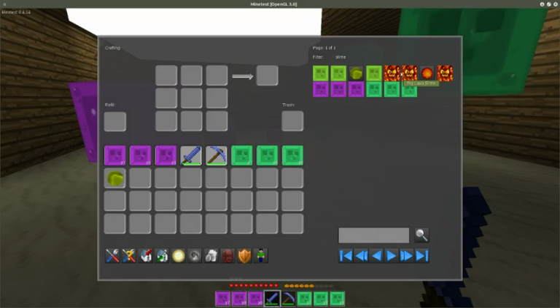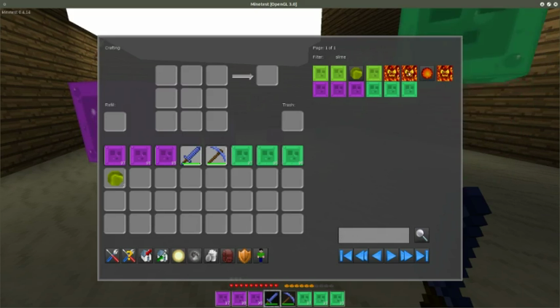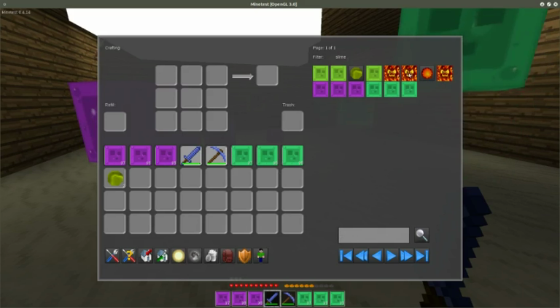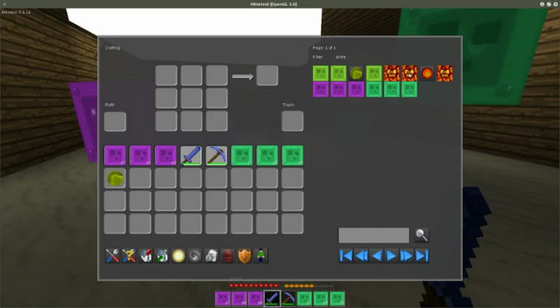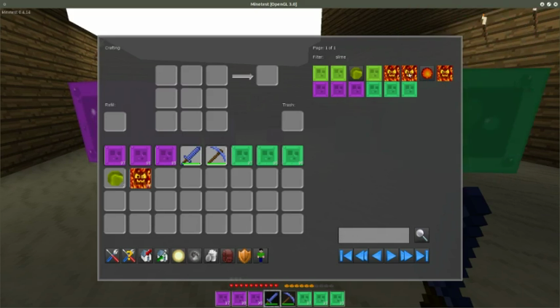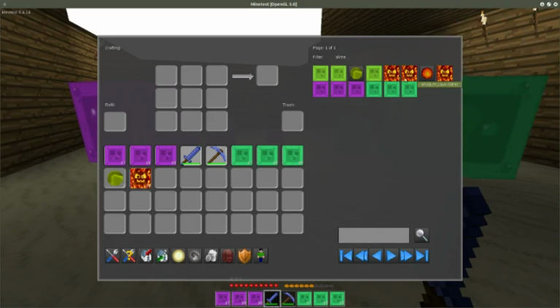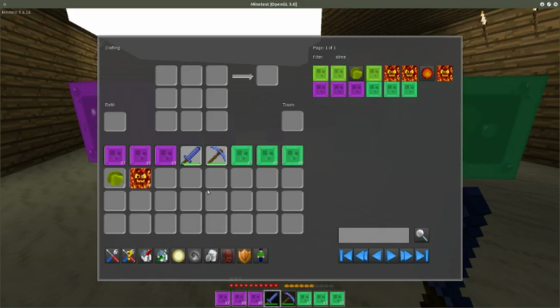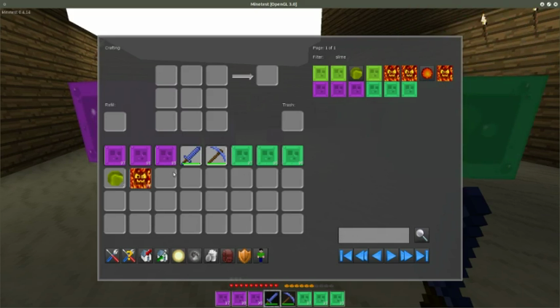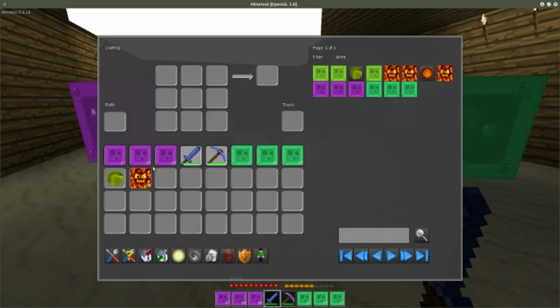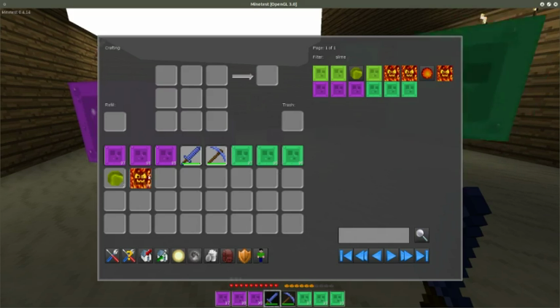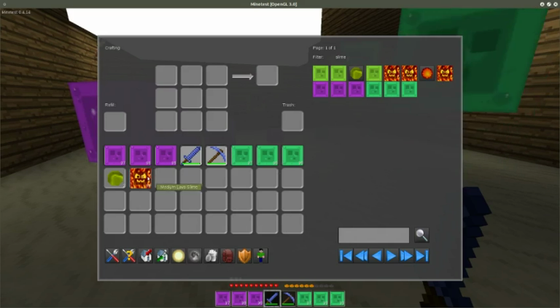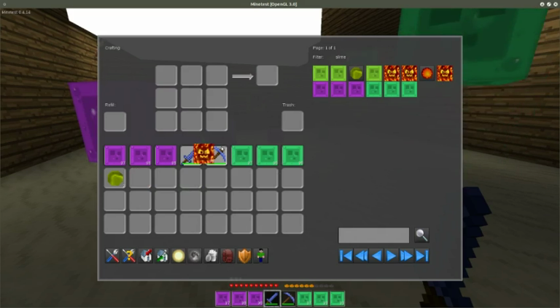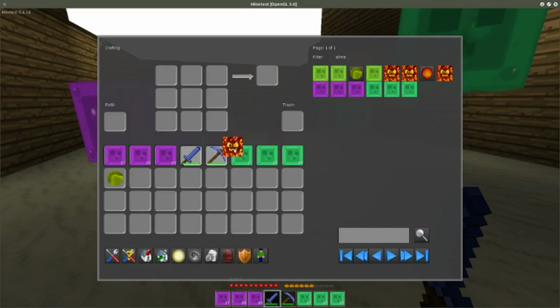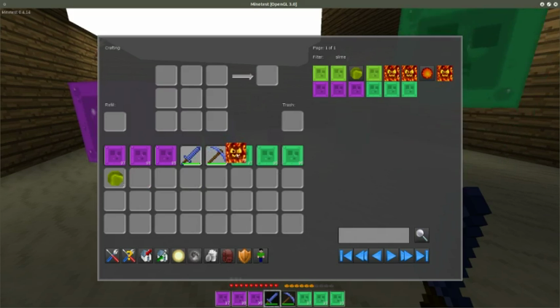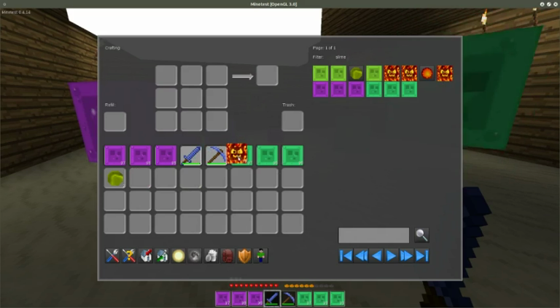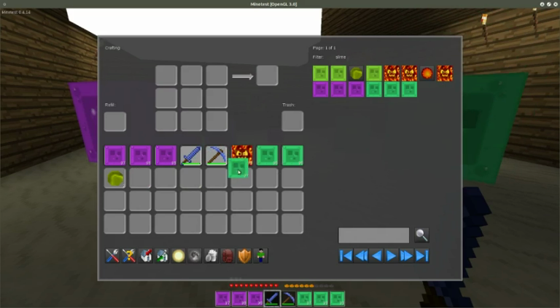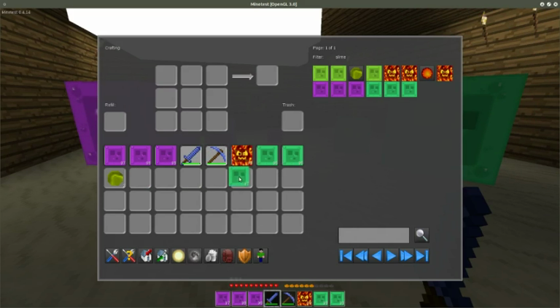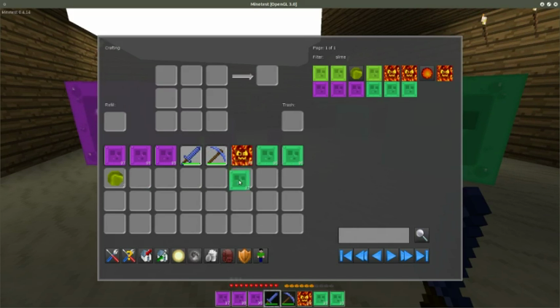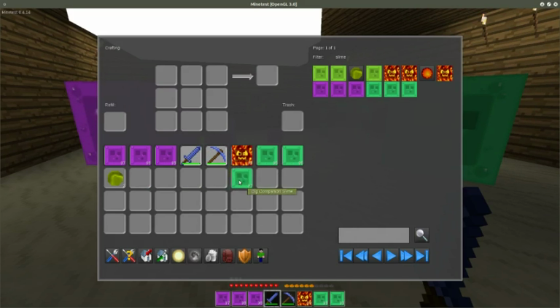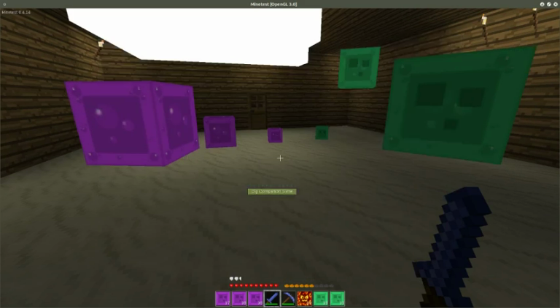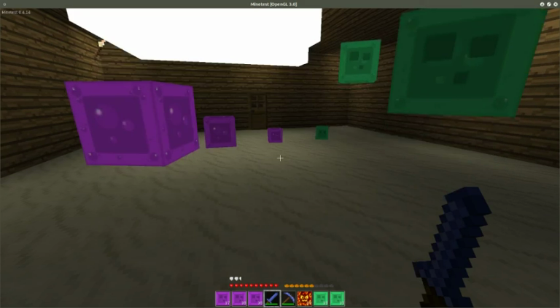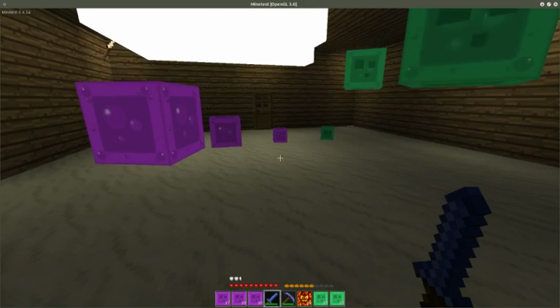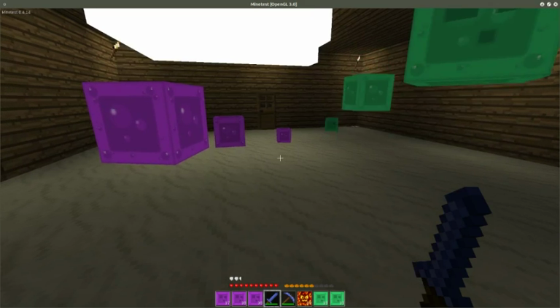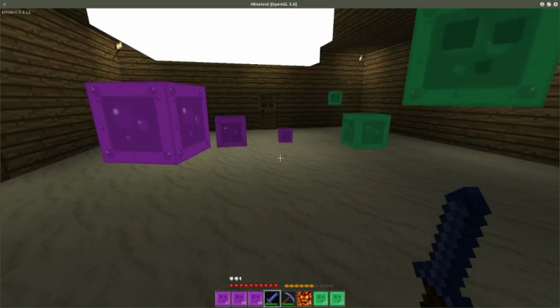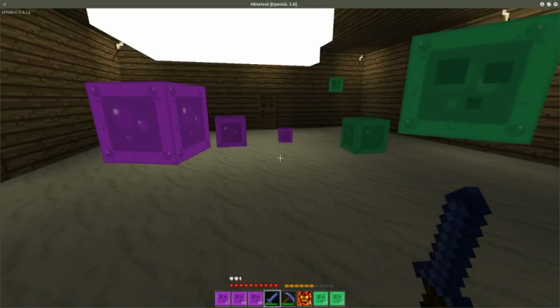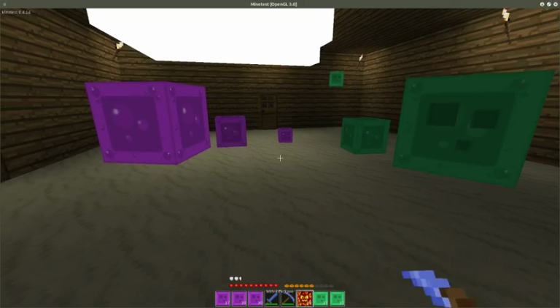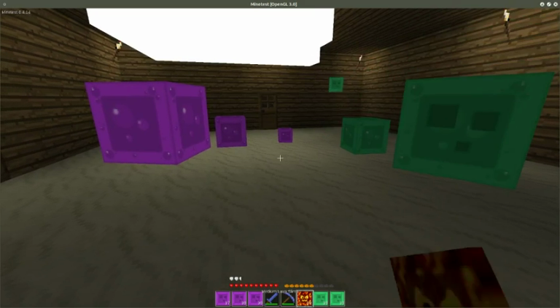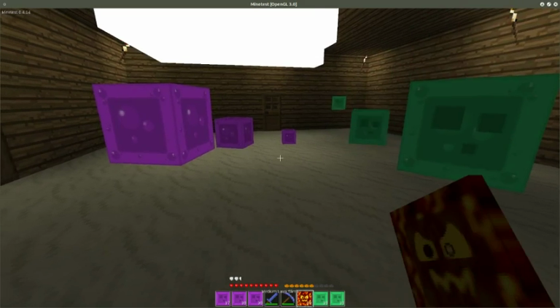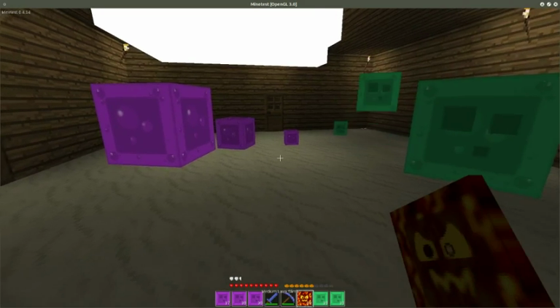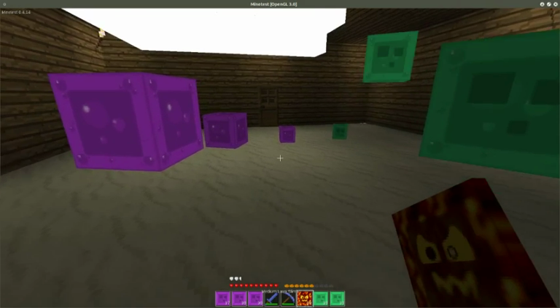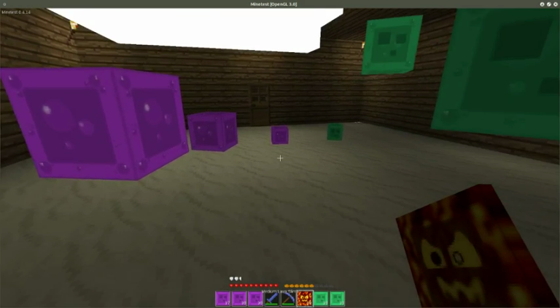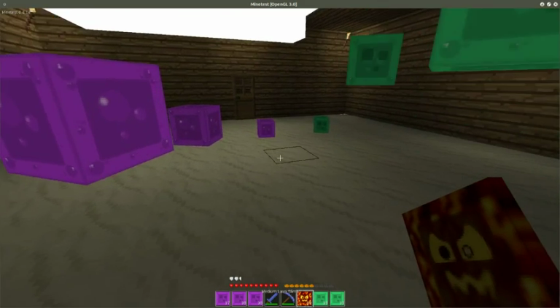I'm going to spawn in a medium sized lava slime just to show you how effective they are, at least in a group.